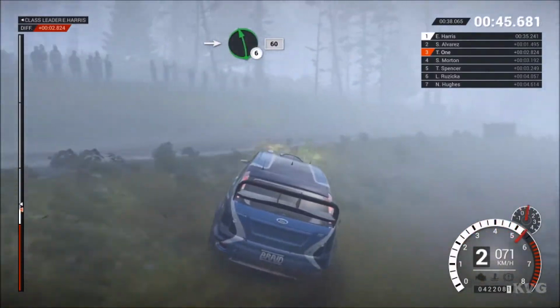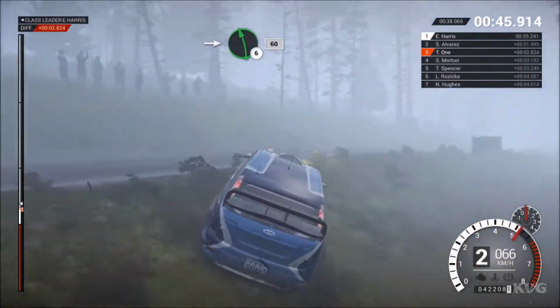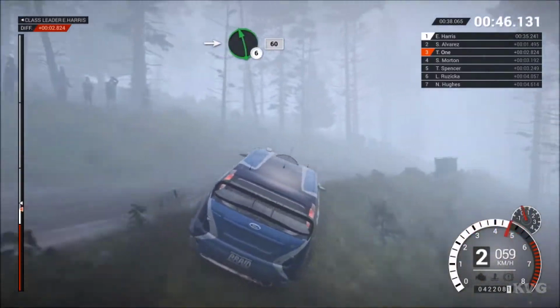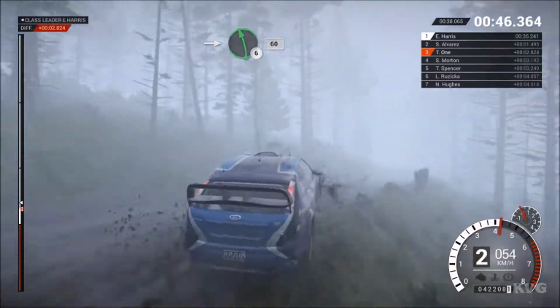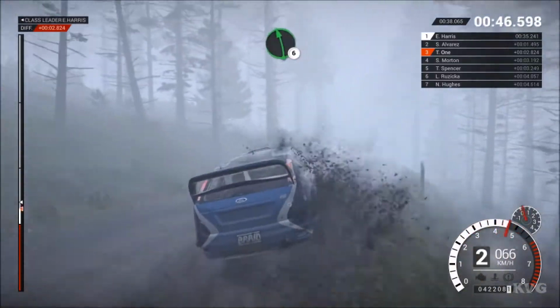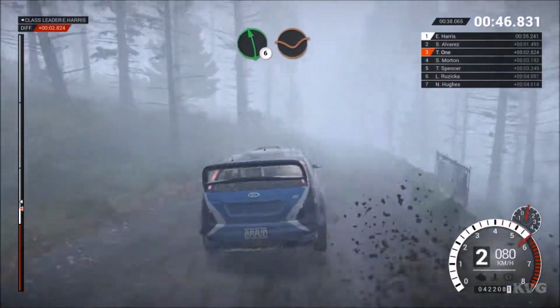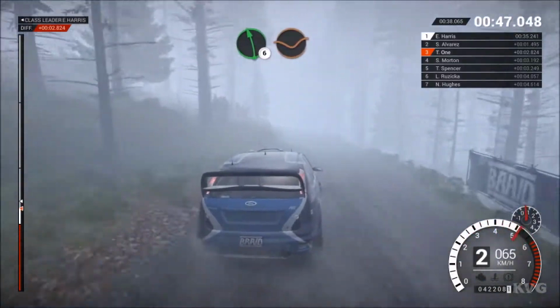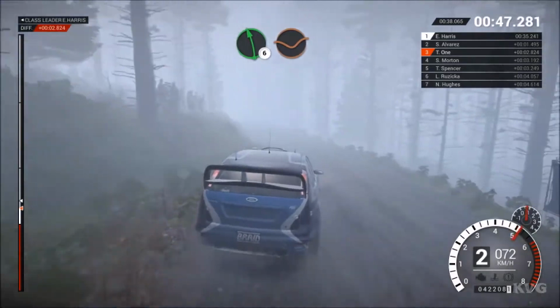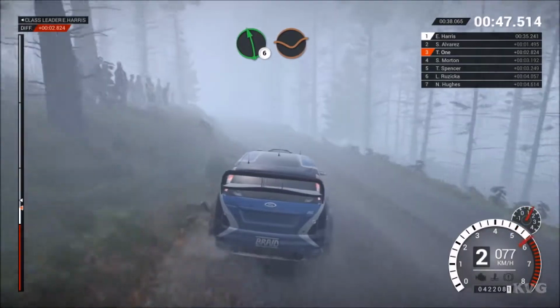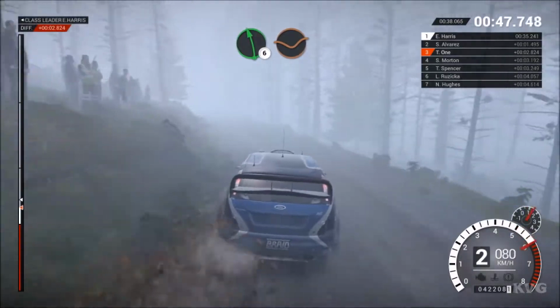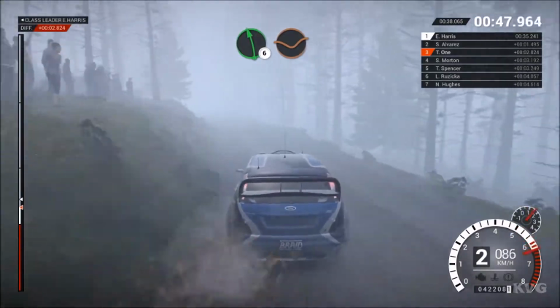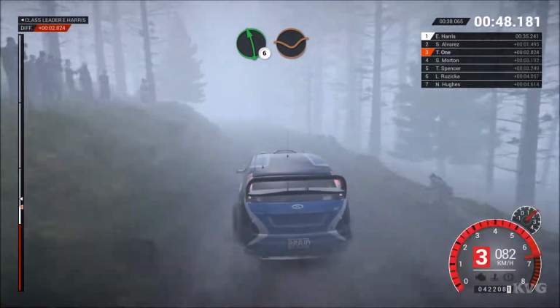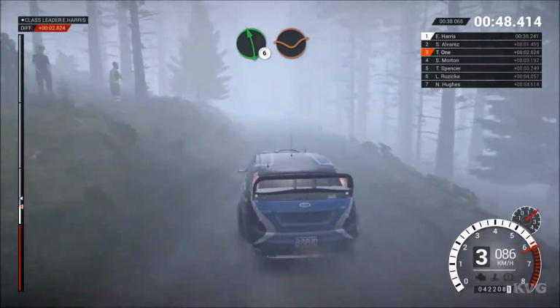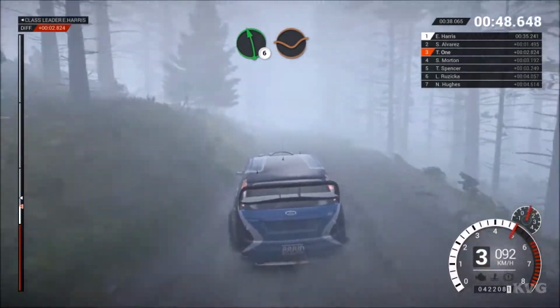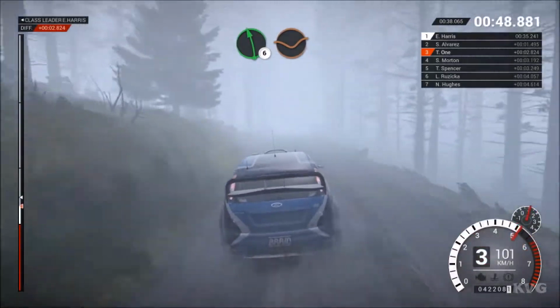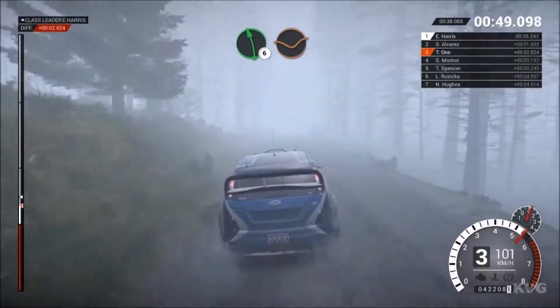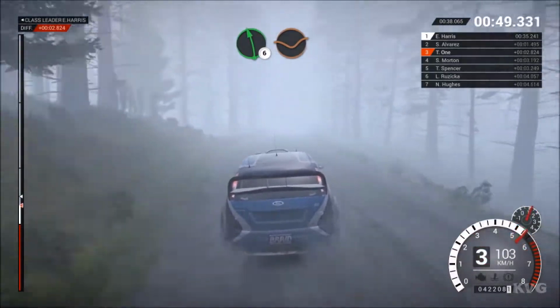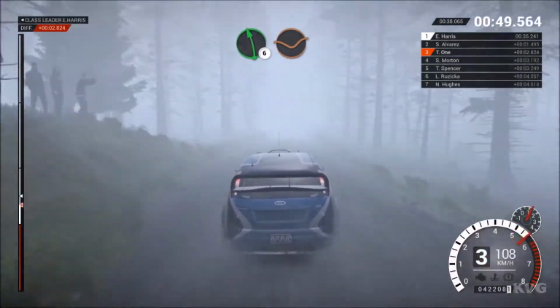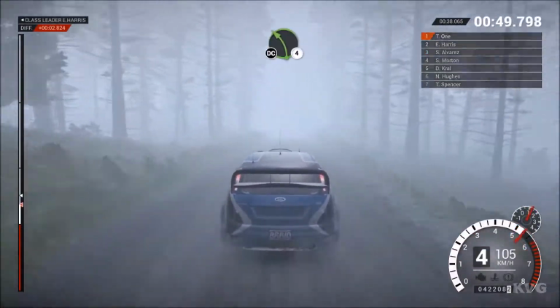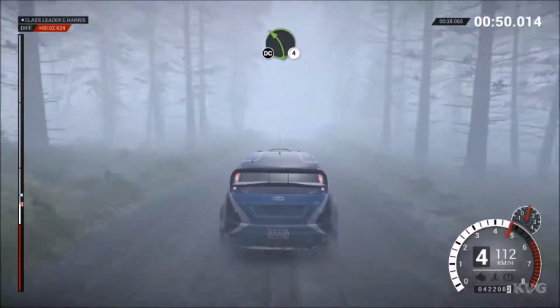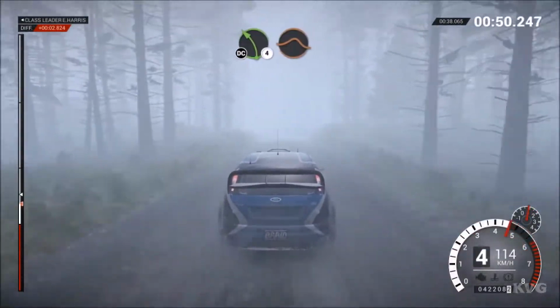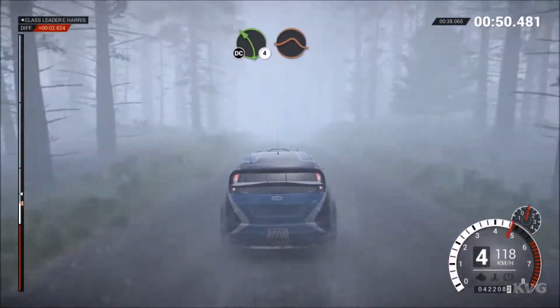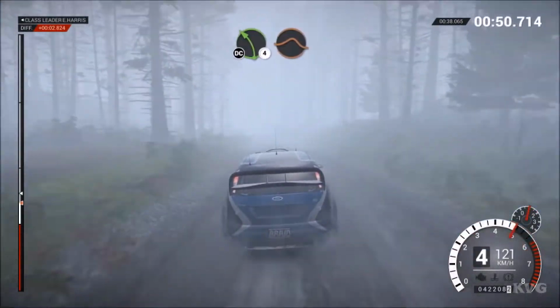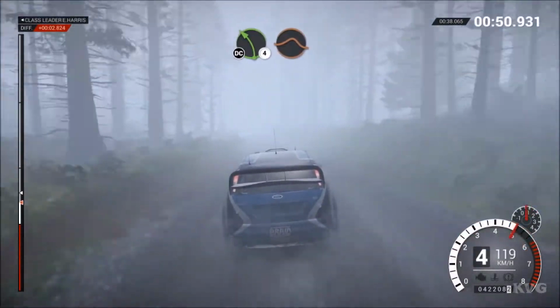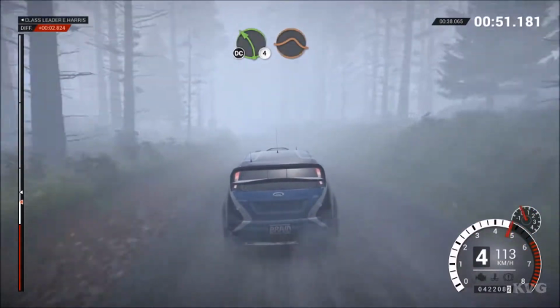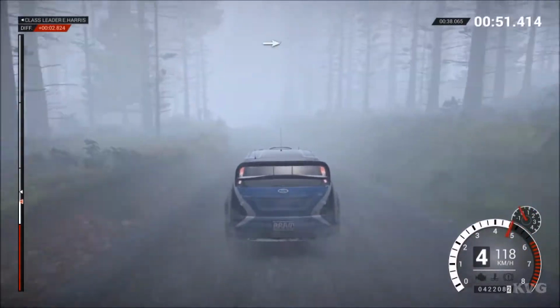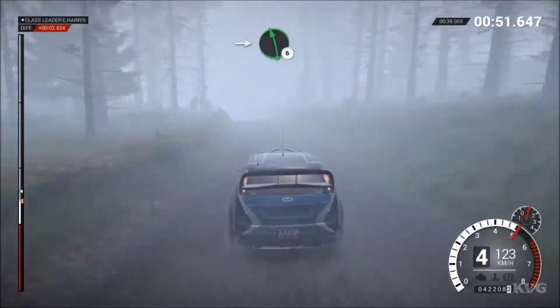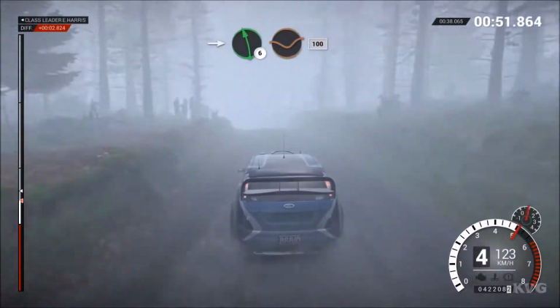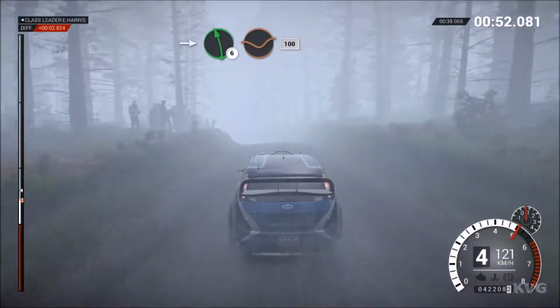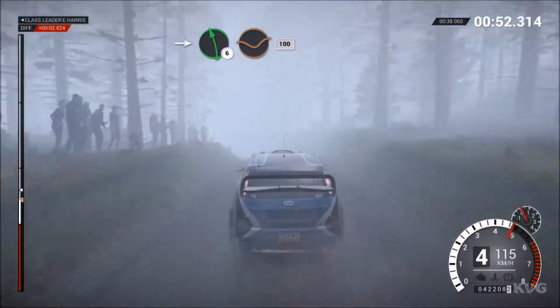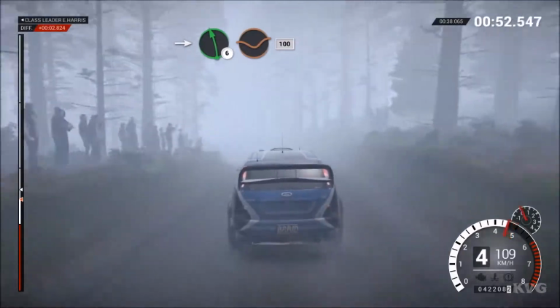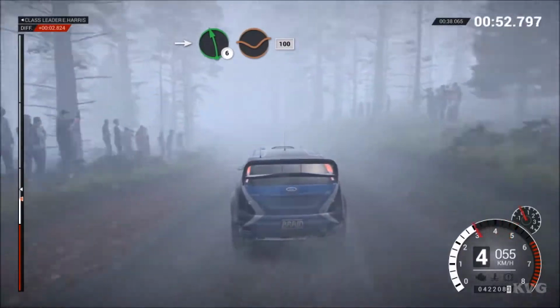60, left 6 through dip. Left 4 over crest, don't cut. Into left 6 through dip.